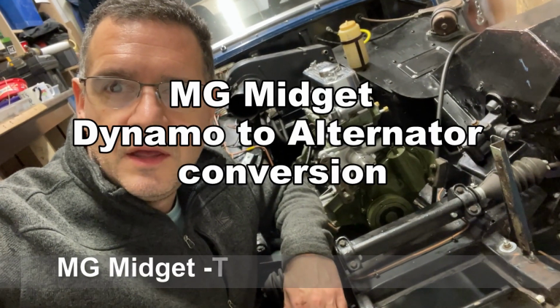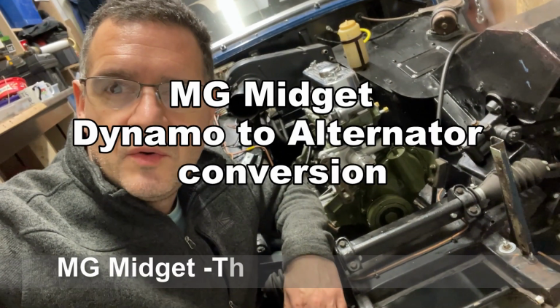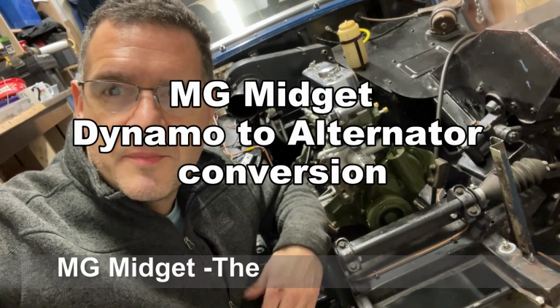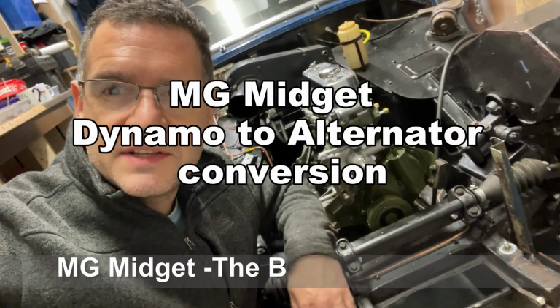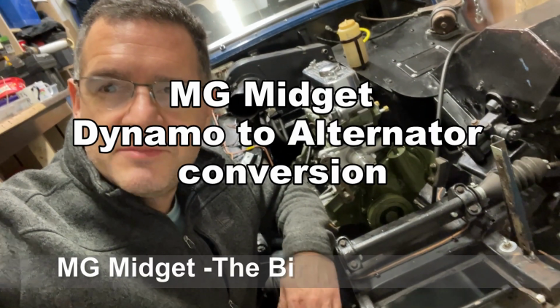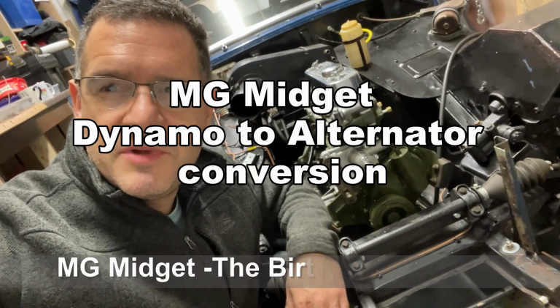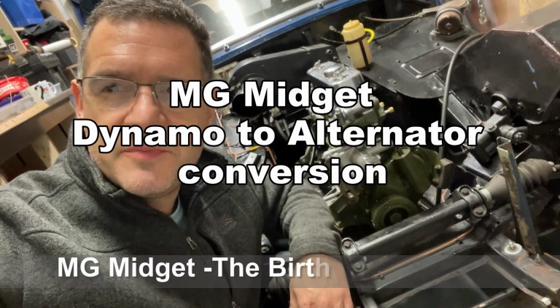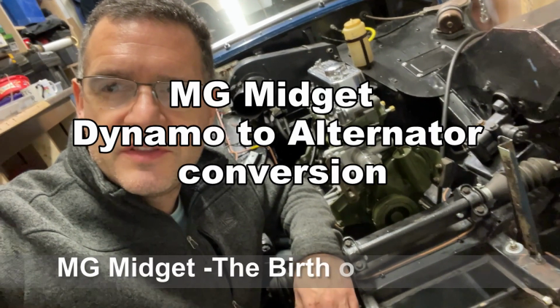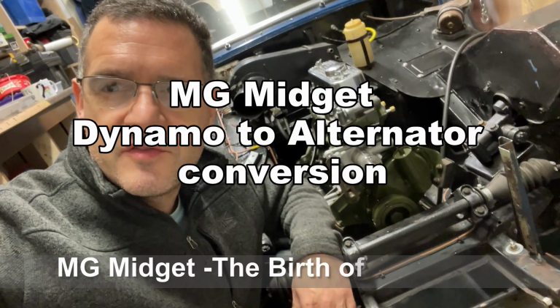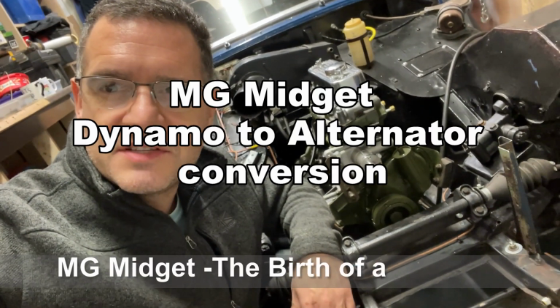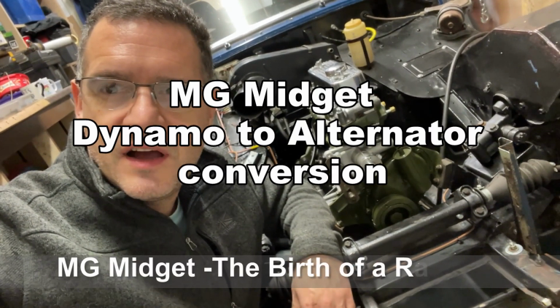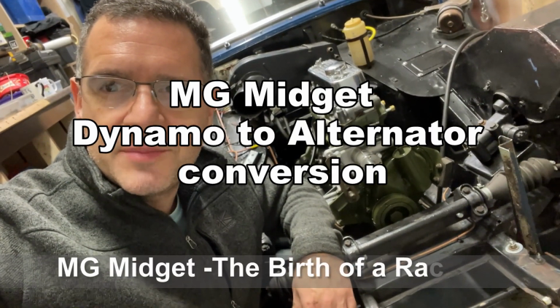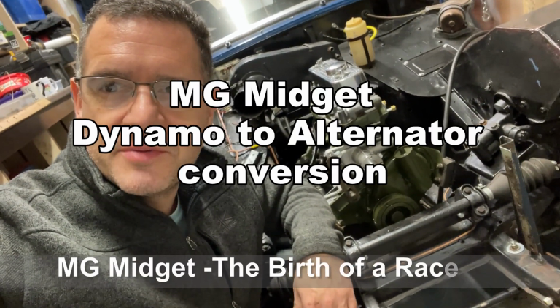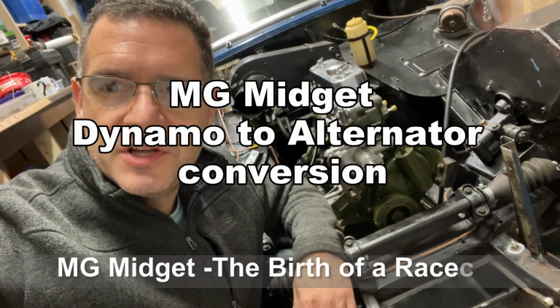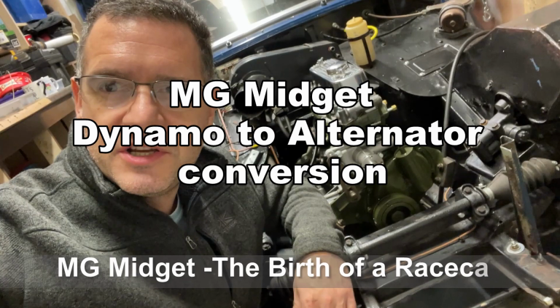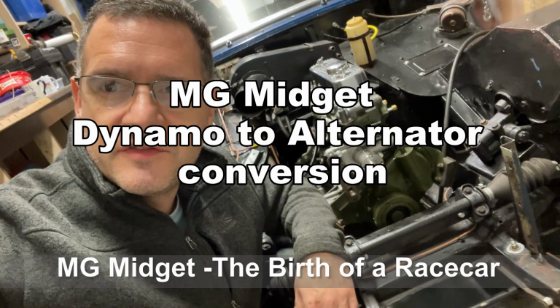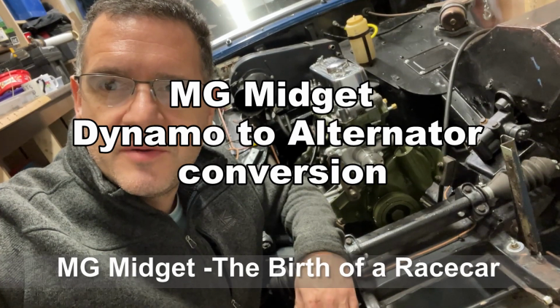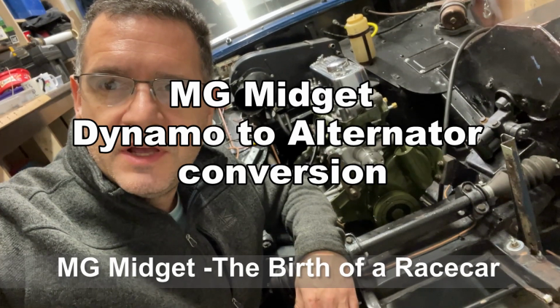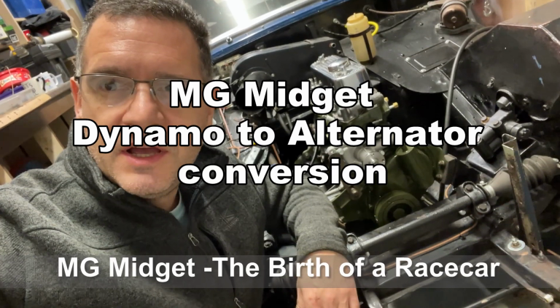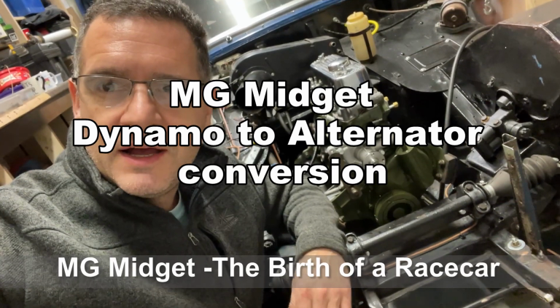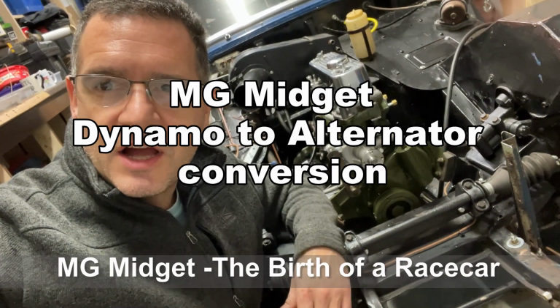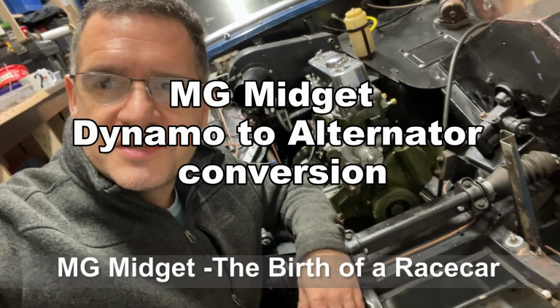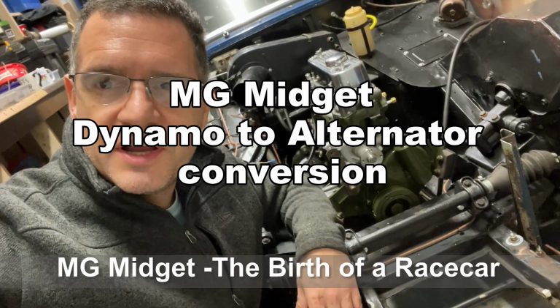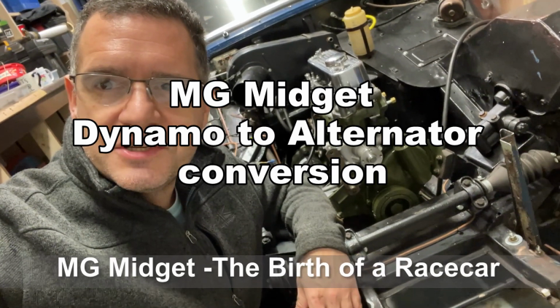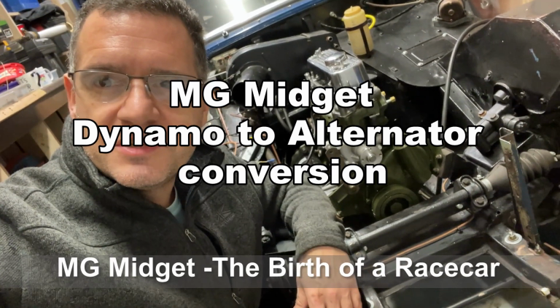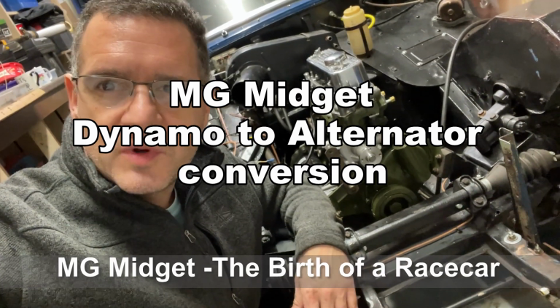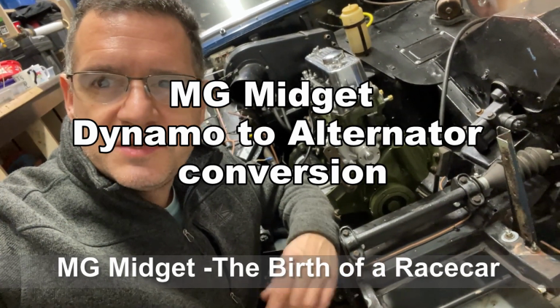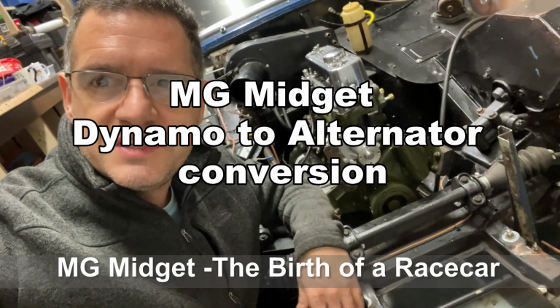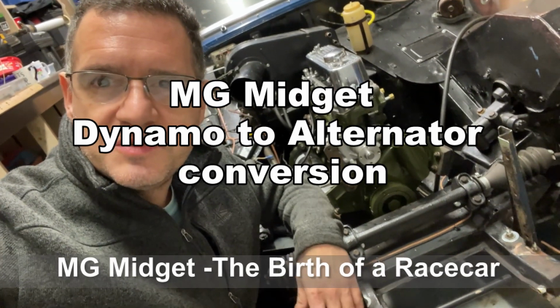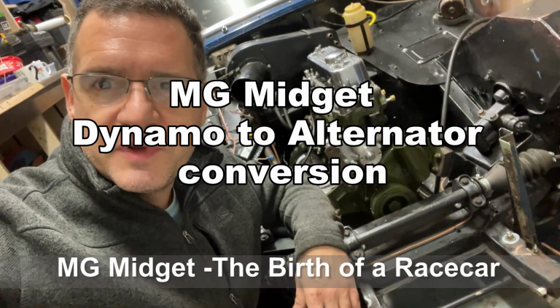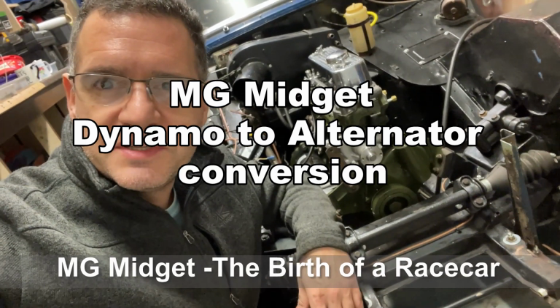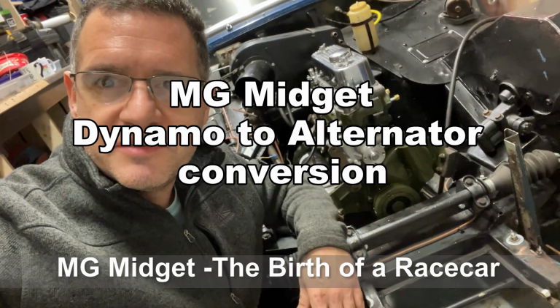Welcome back to MG Midget, birth of a race car, capturing my journey from car restoration to the 2022 Speed Series.